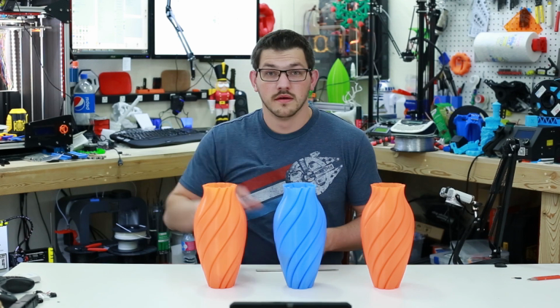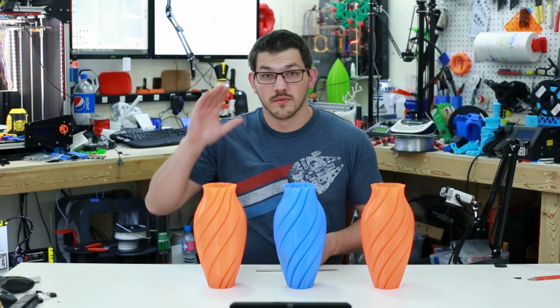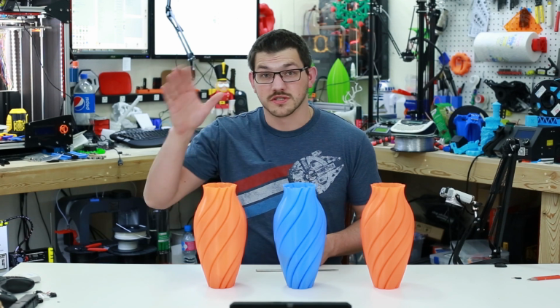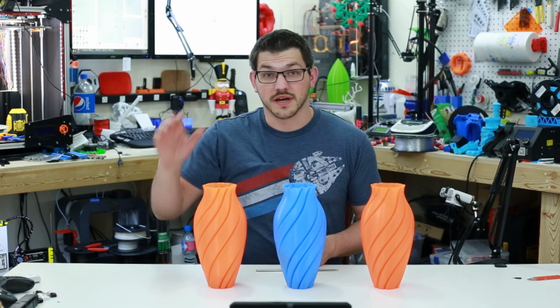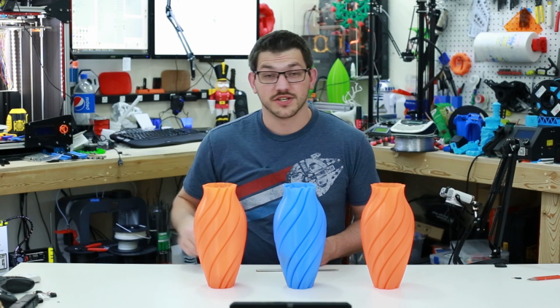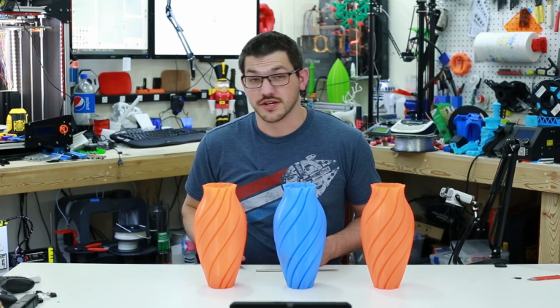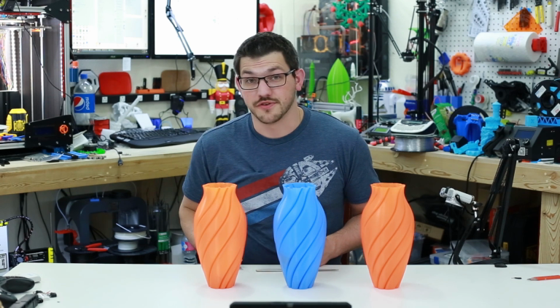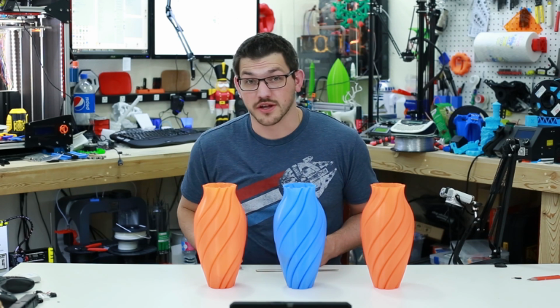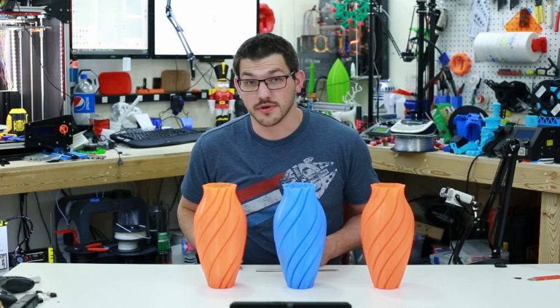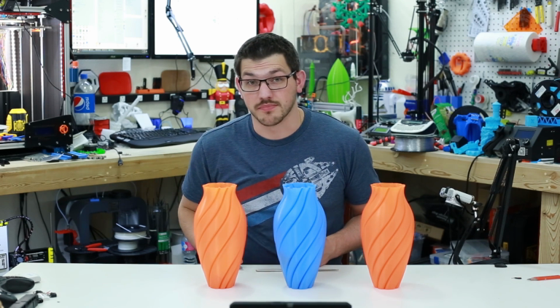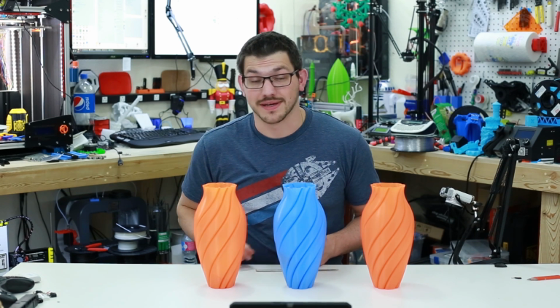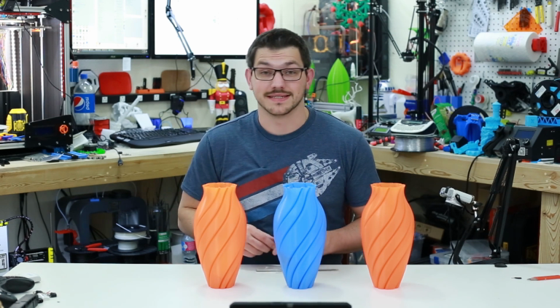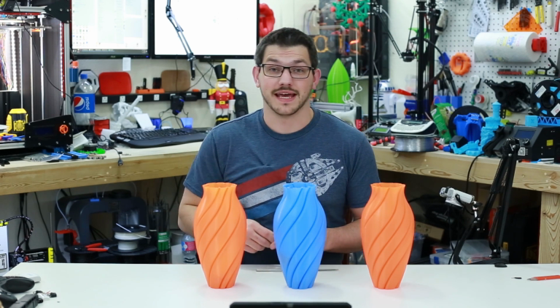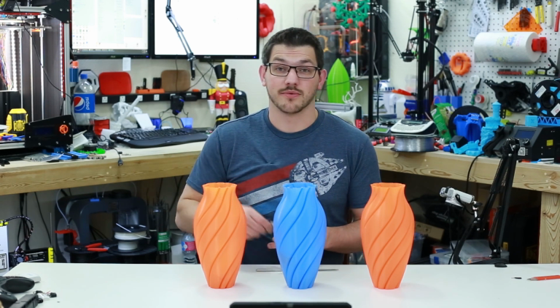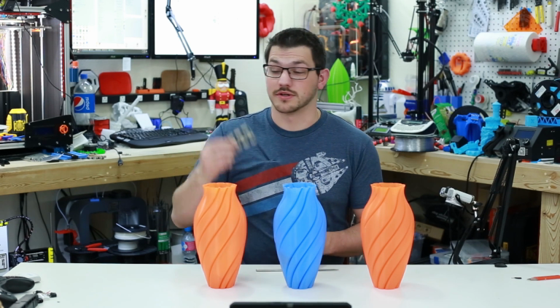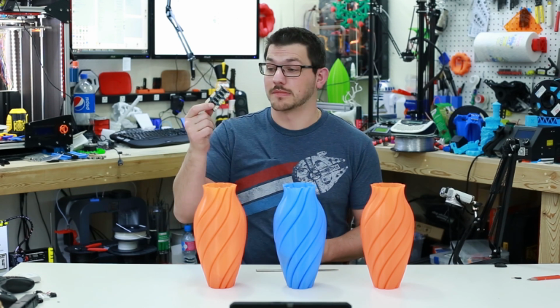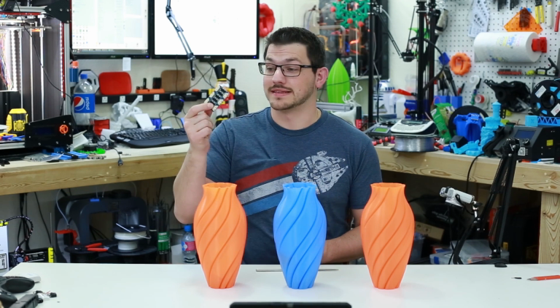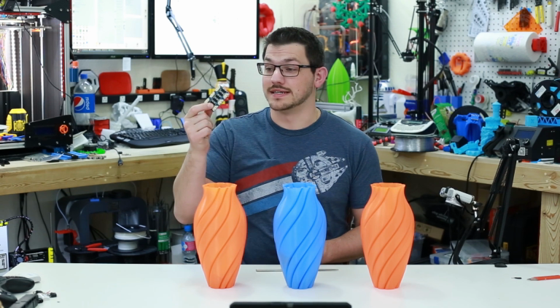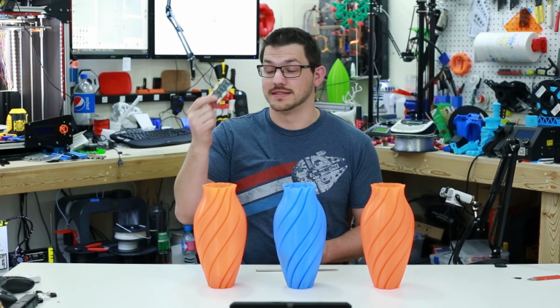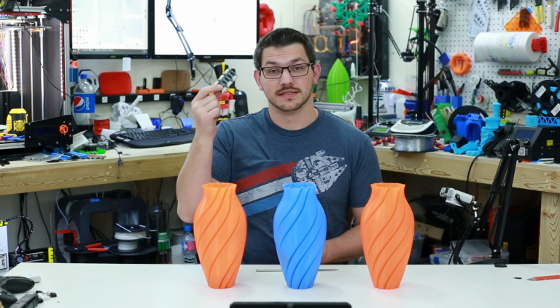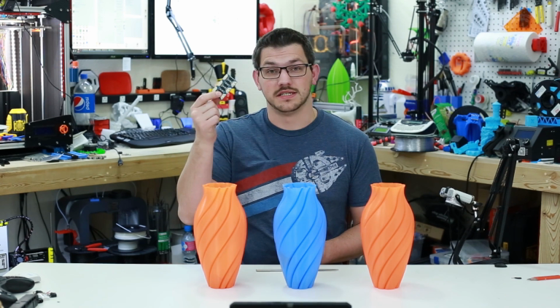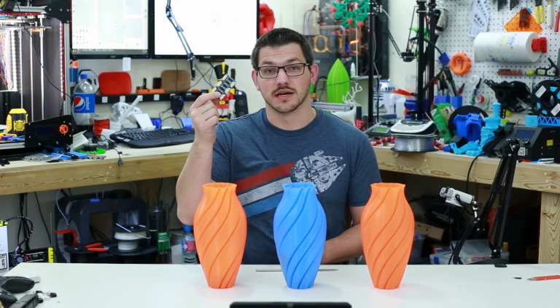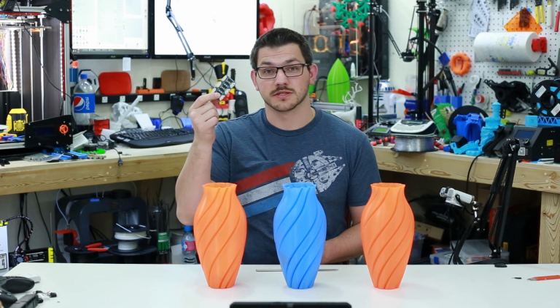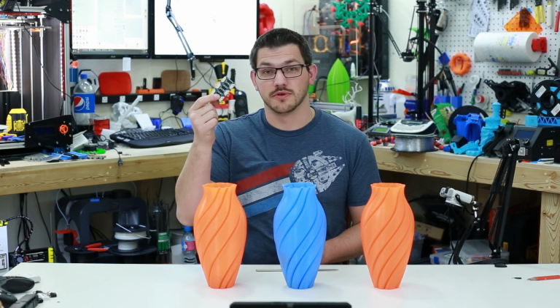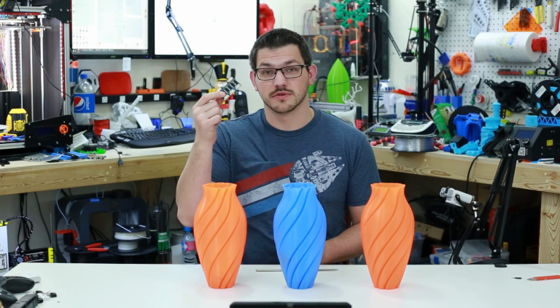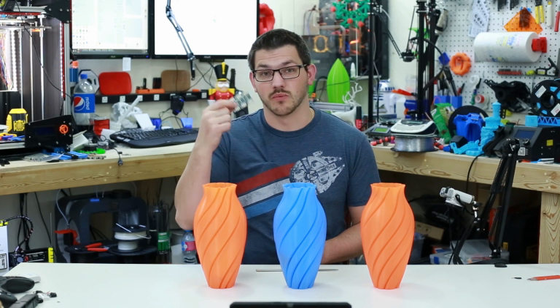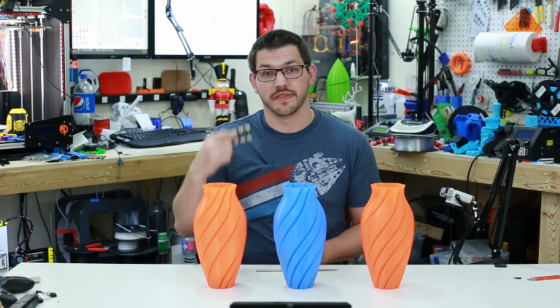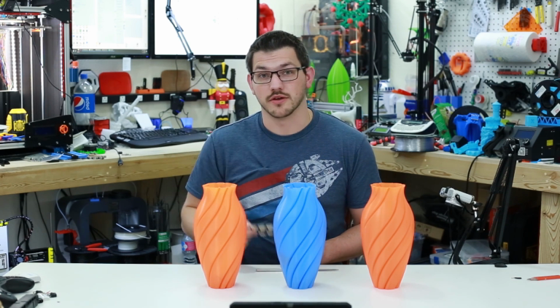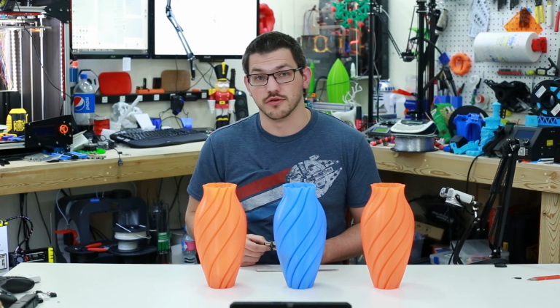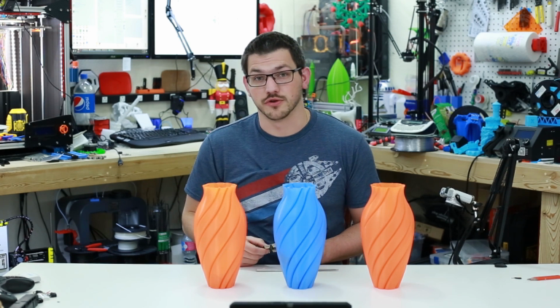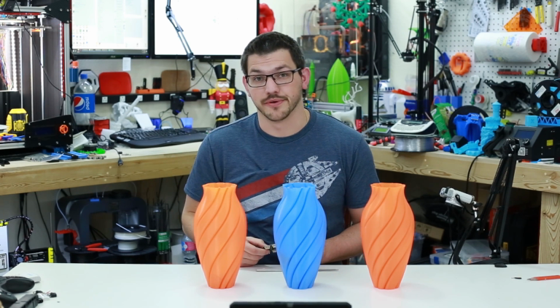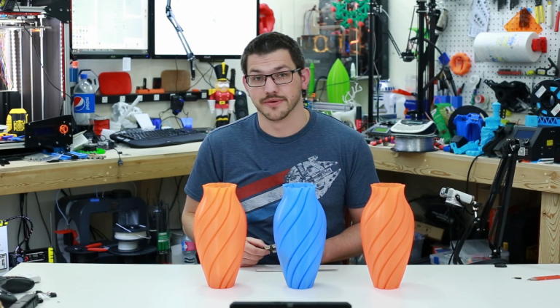What's up guys? Shane here from Figatec 3D Printing and today we're going to talk about these TL smoothers and what they can do for your printer.